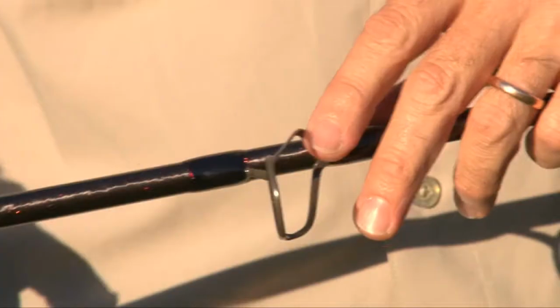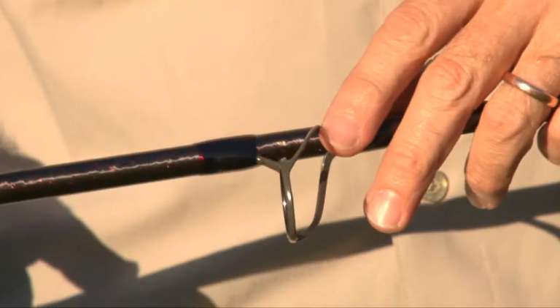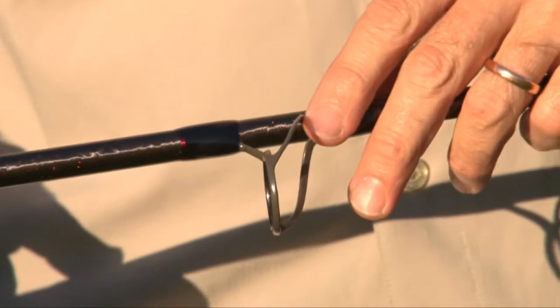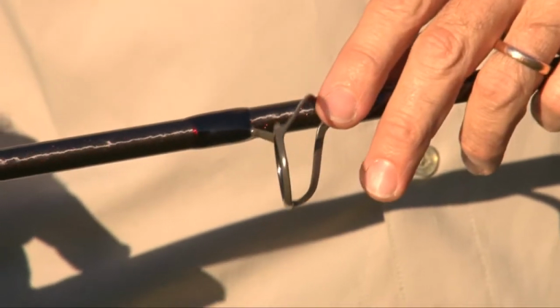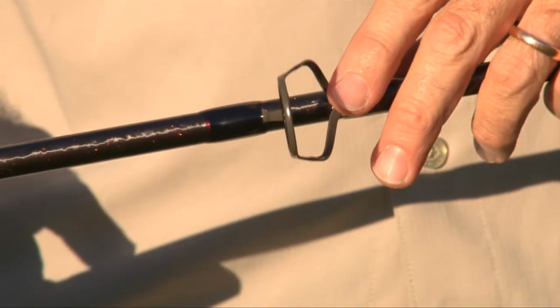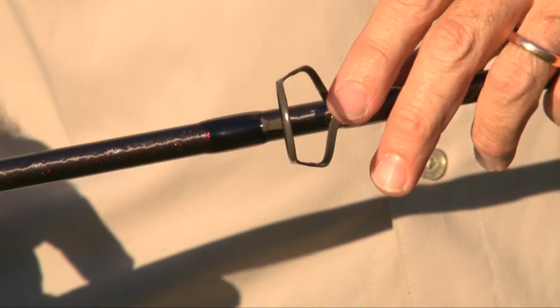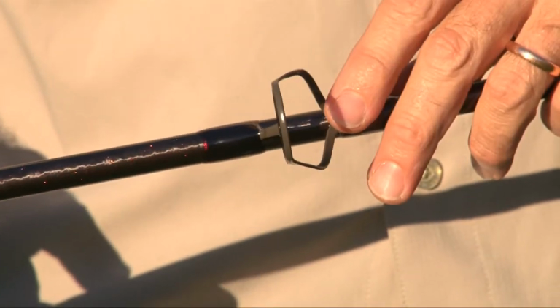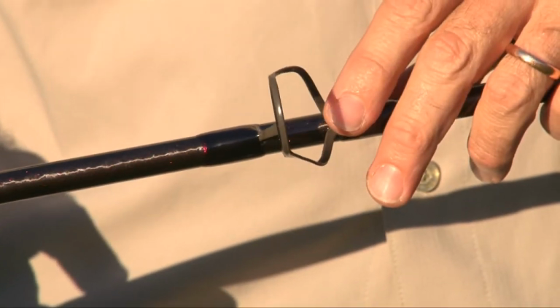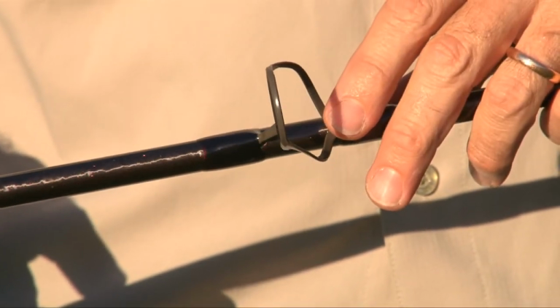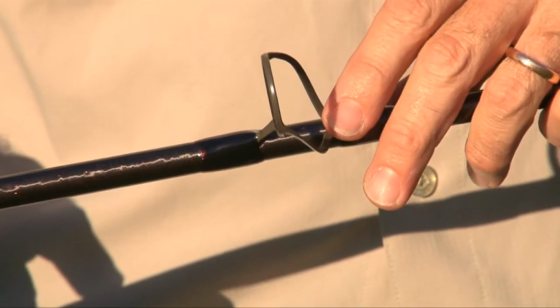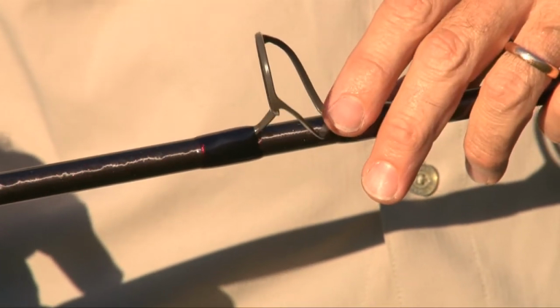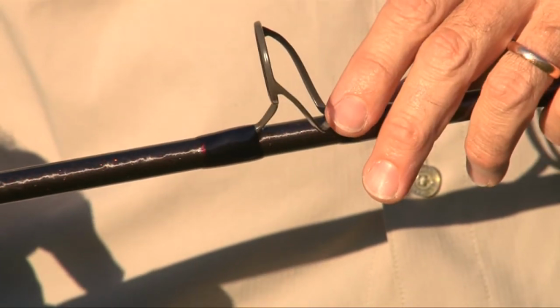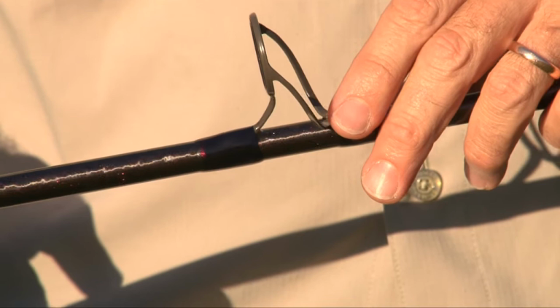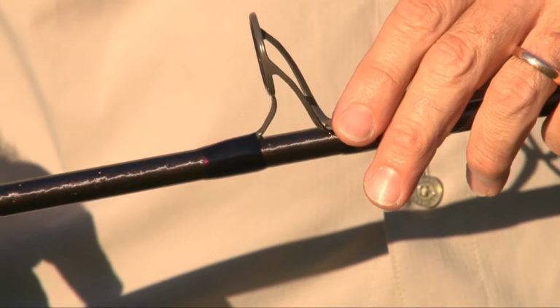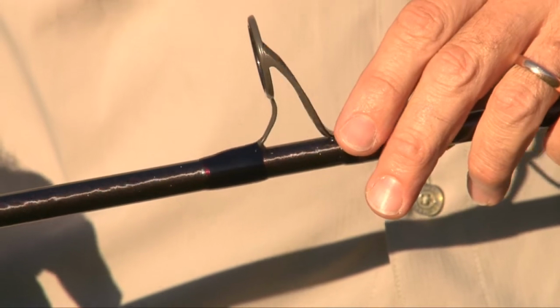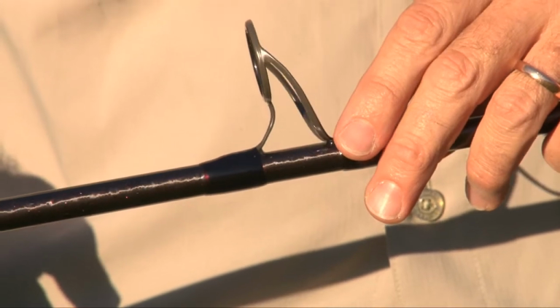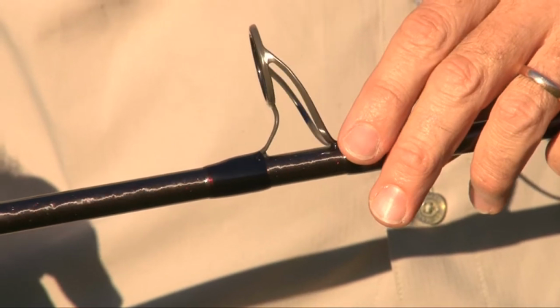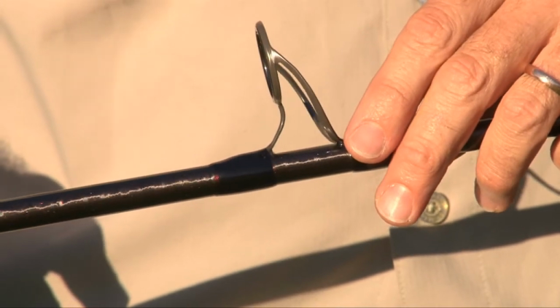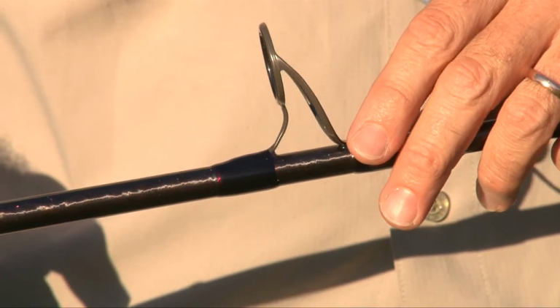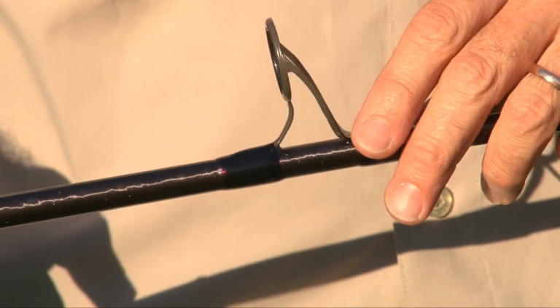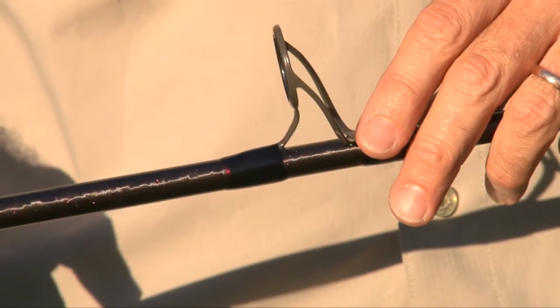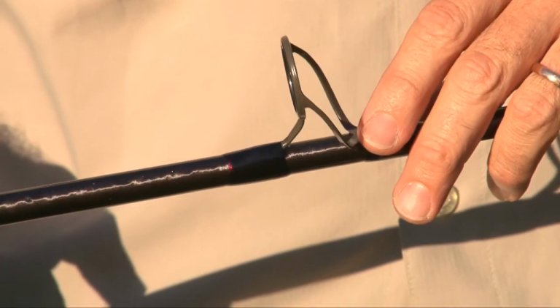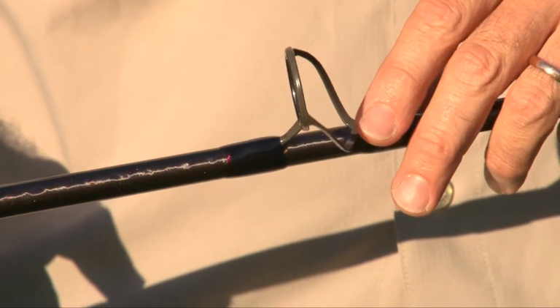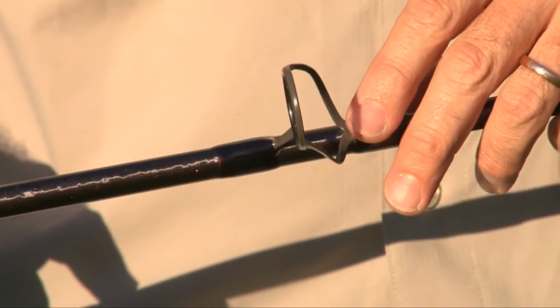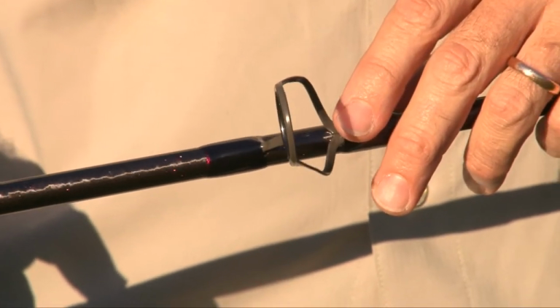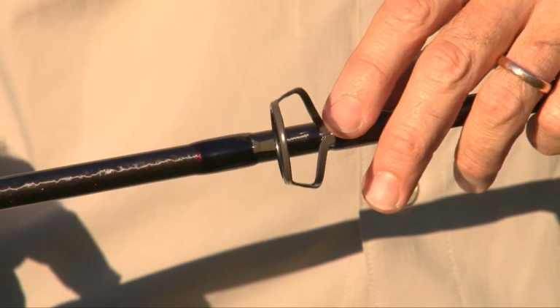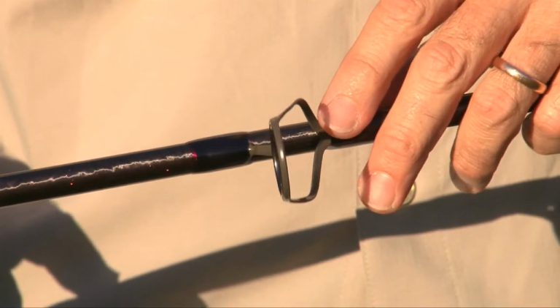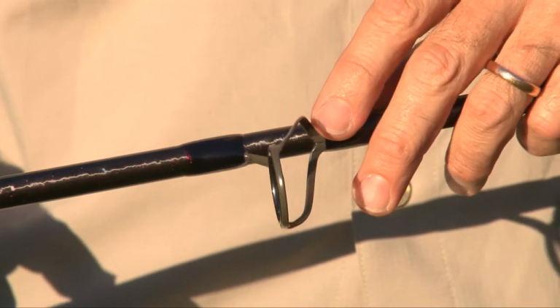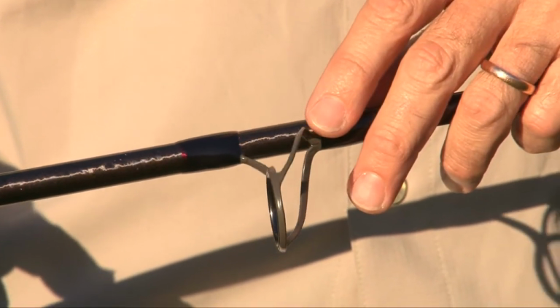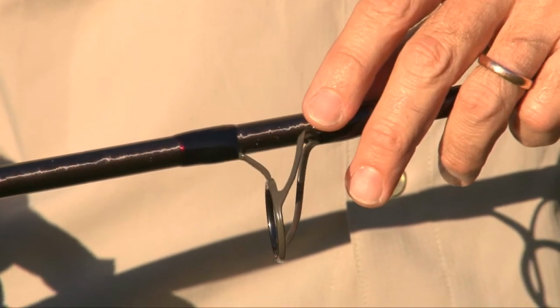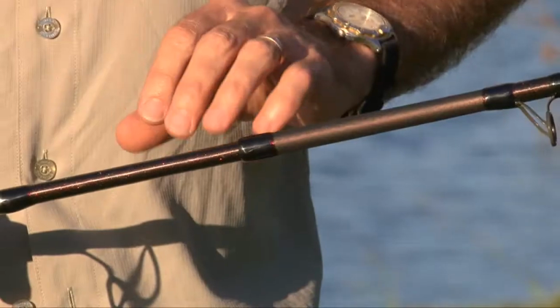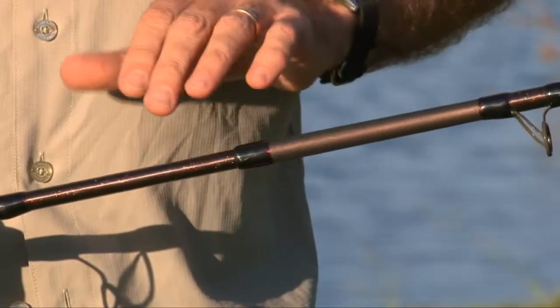The guides are a high quality lightweight frame zirconian ceramic which are aligned and help deliver a nice smooth cast.